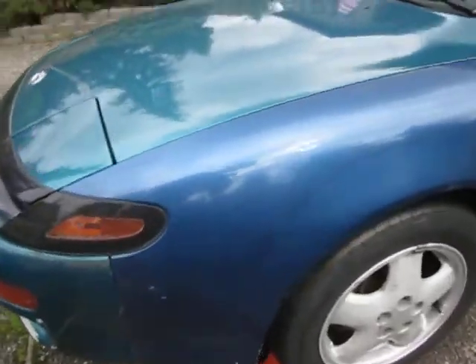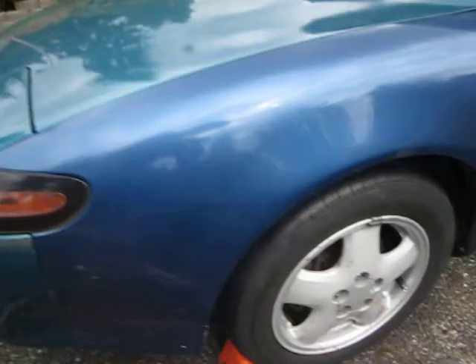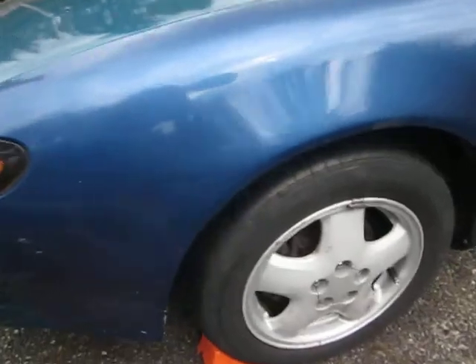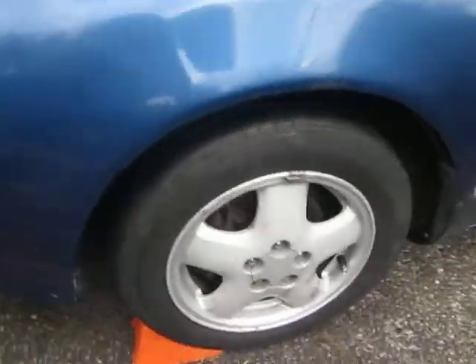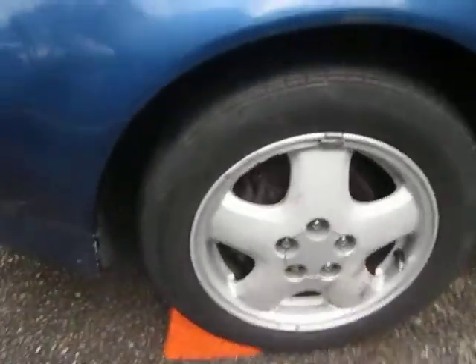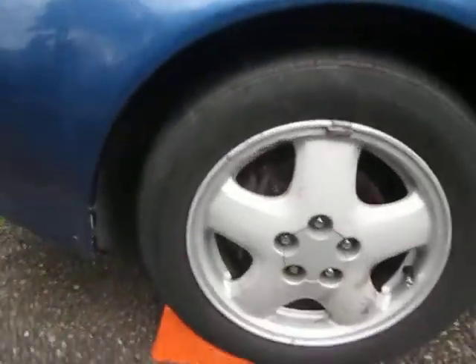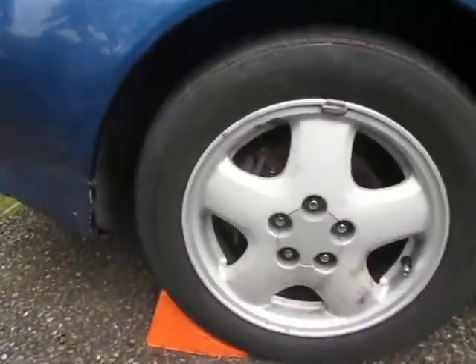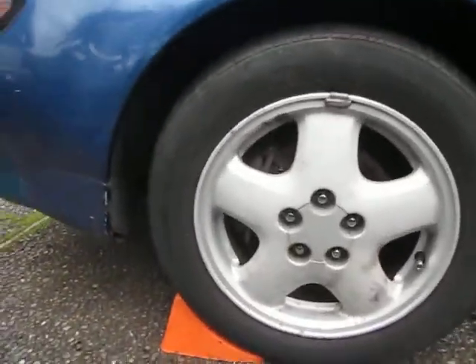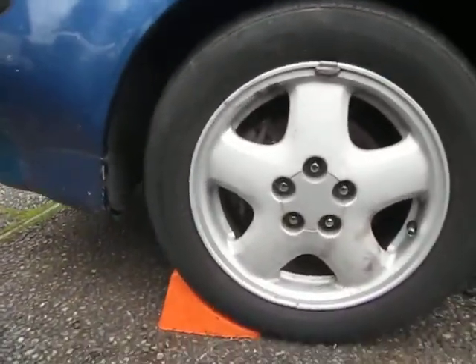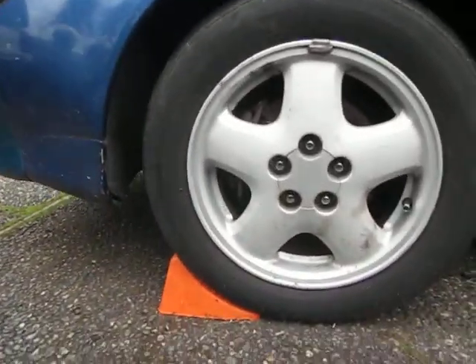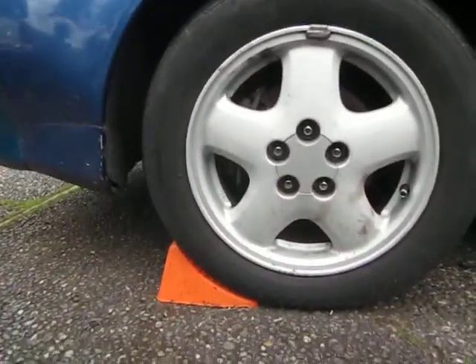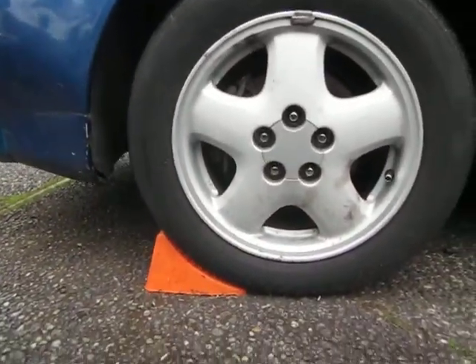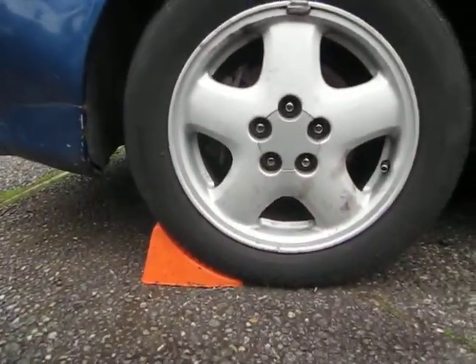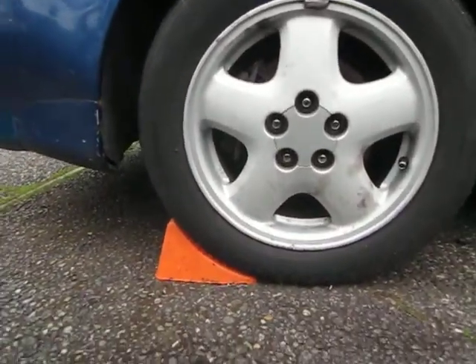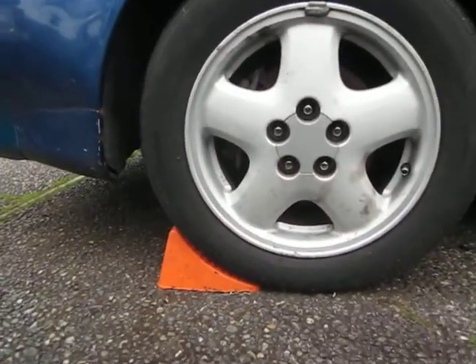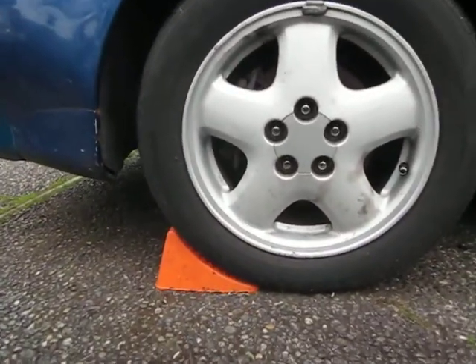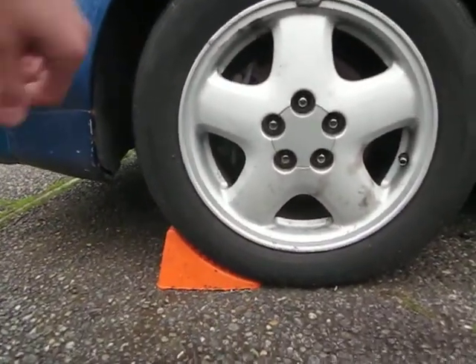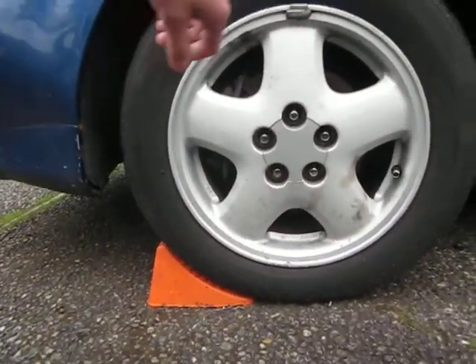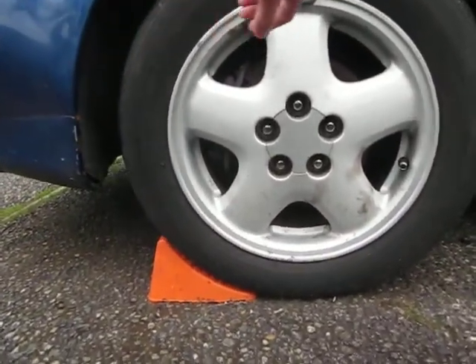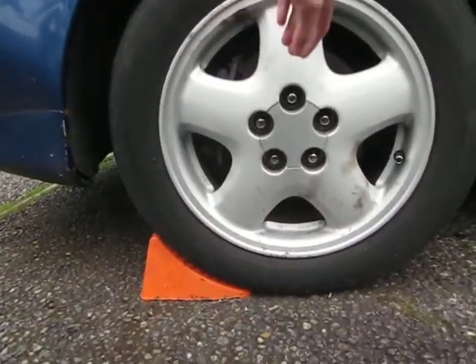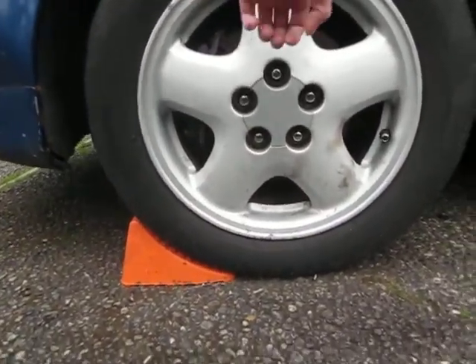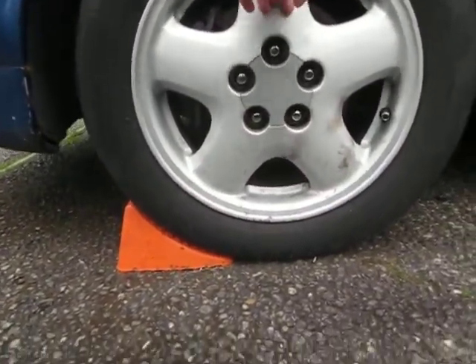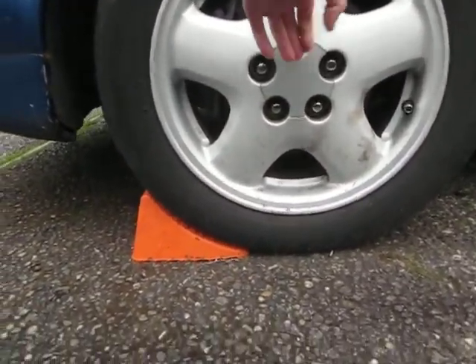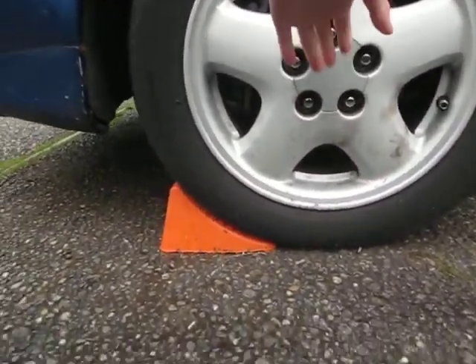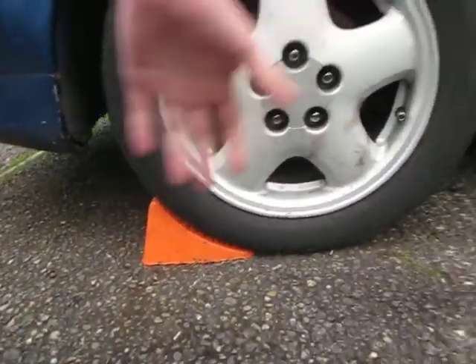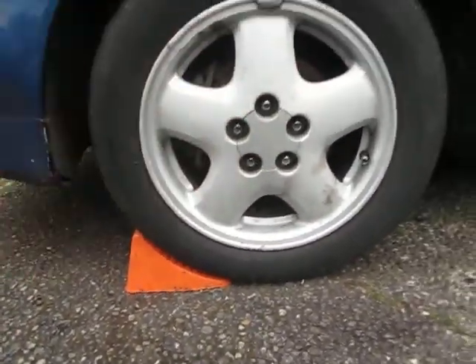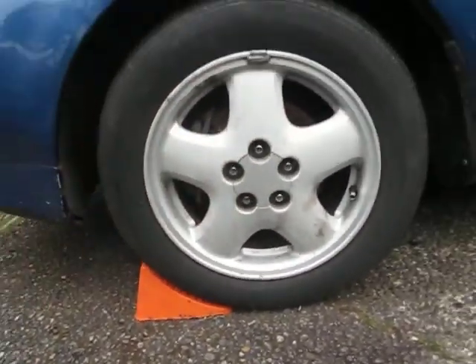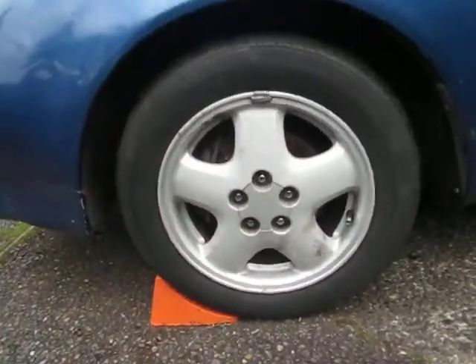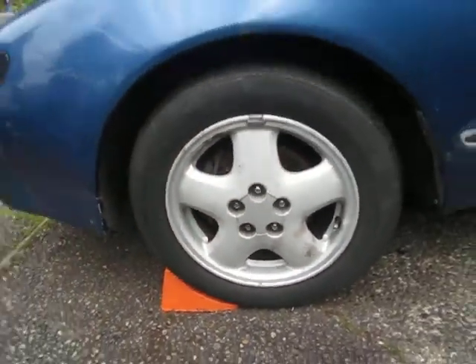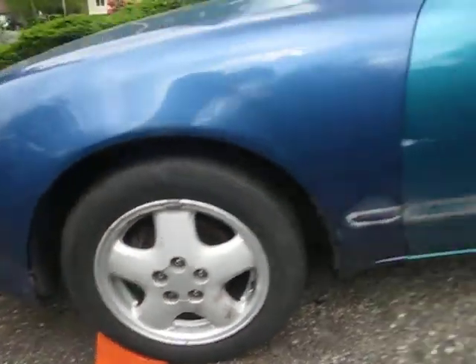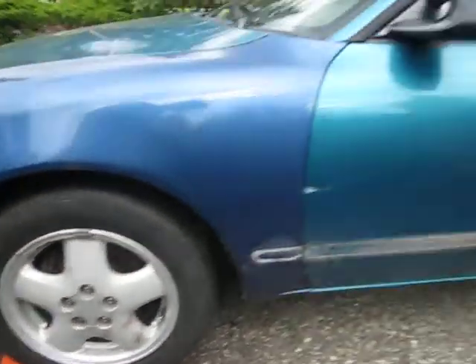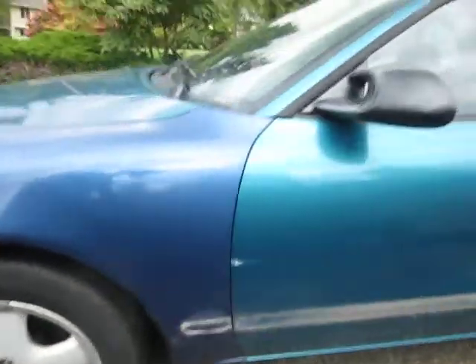Got my JDM alloy wheels, 5-spoke, 5-lug — hell yeah.